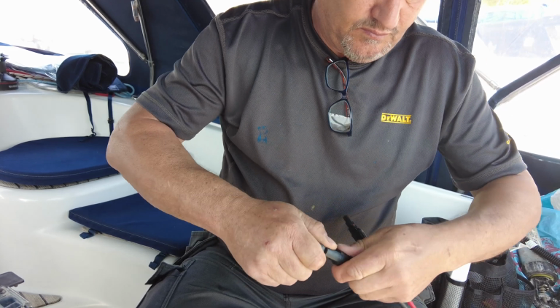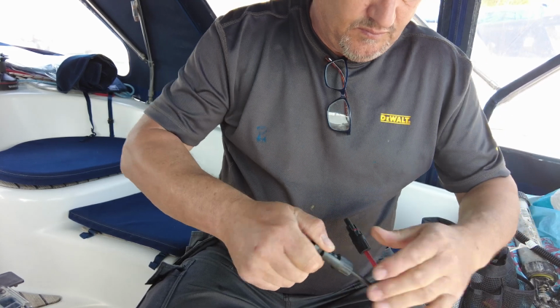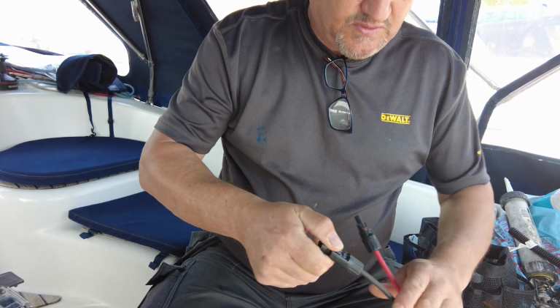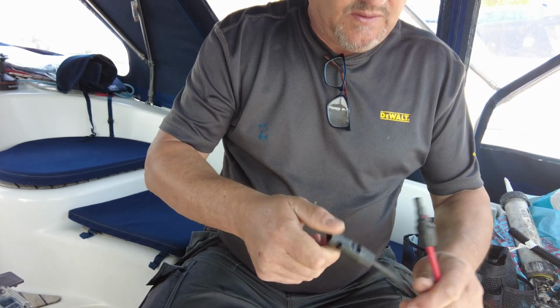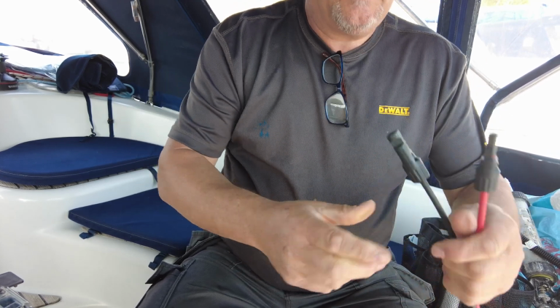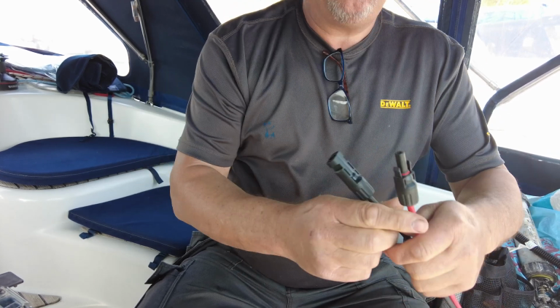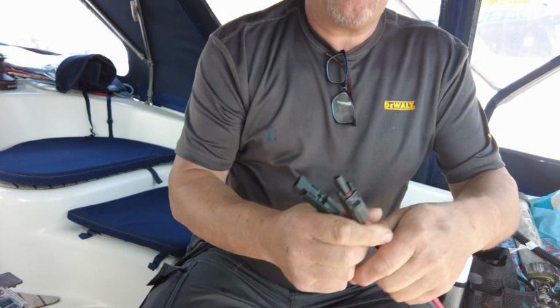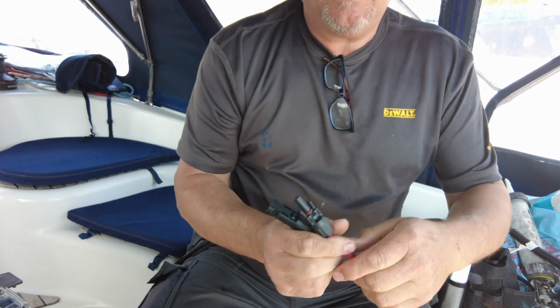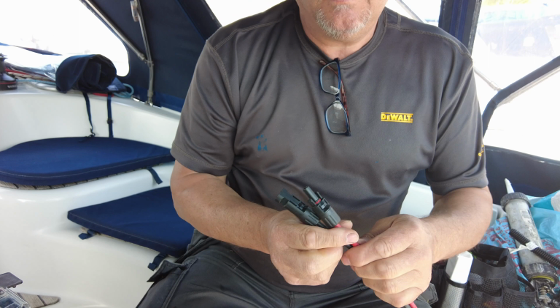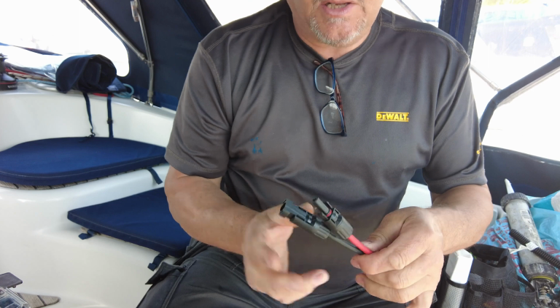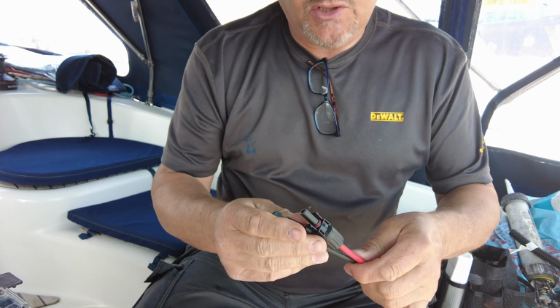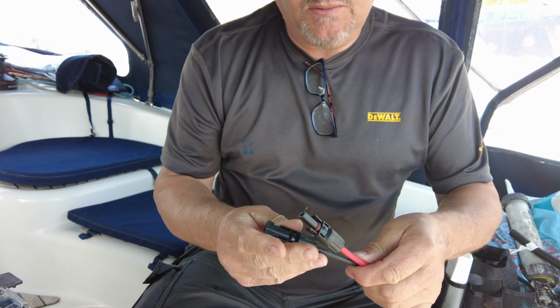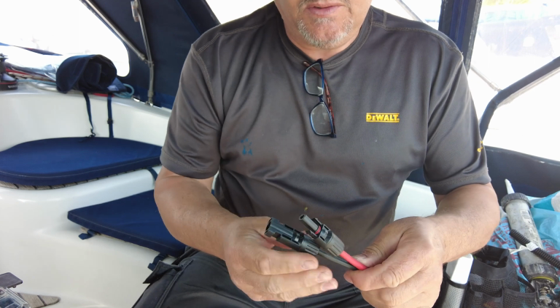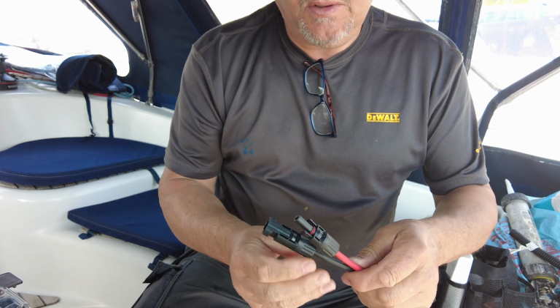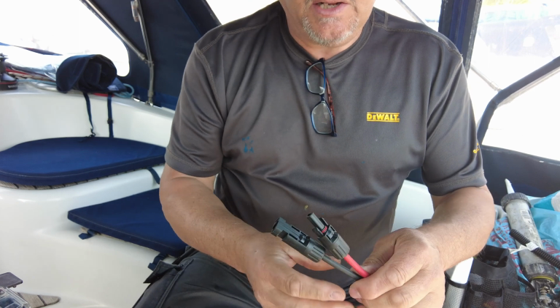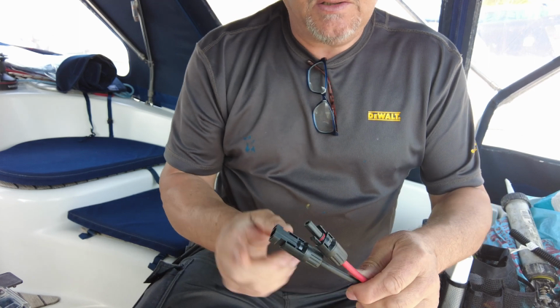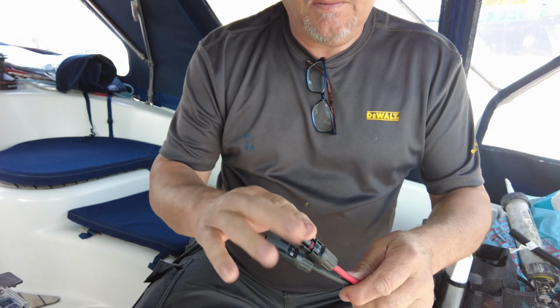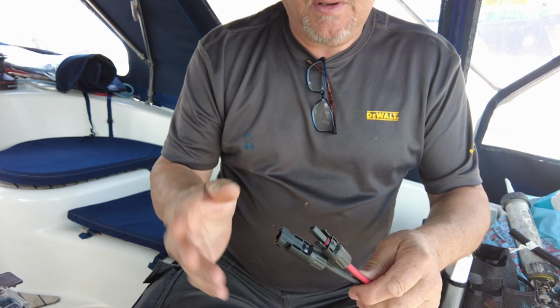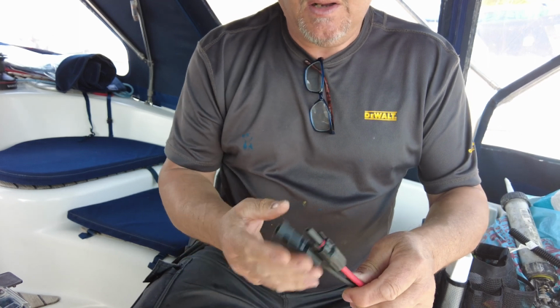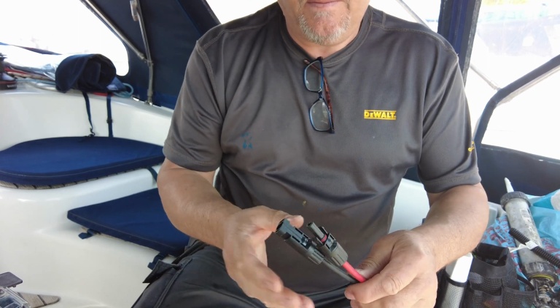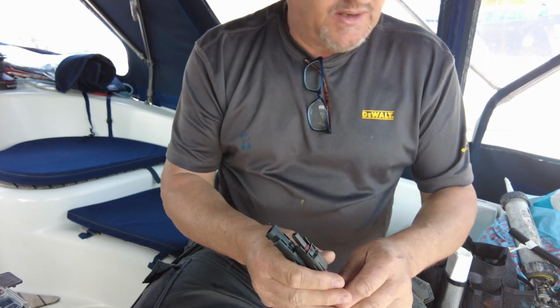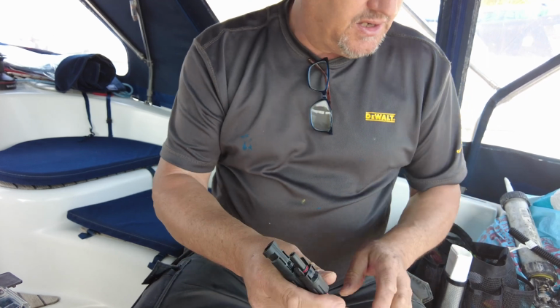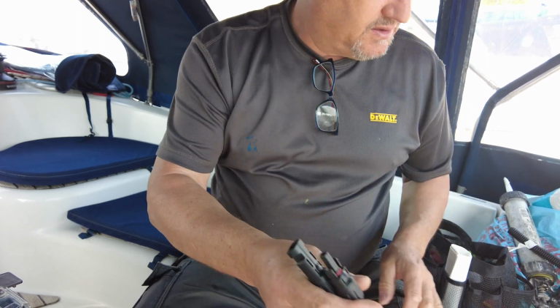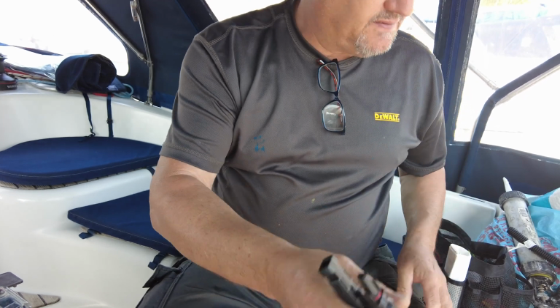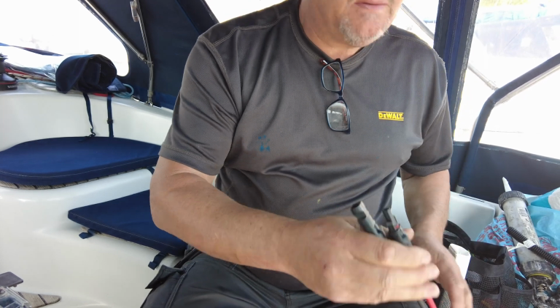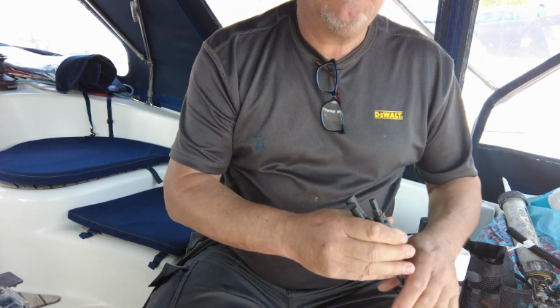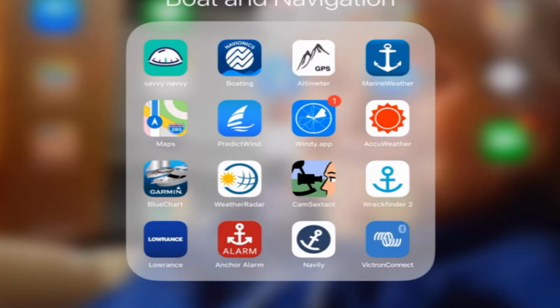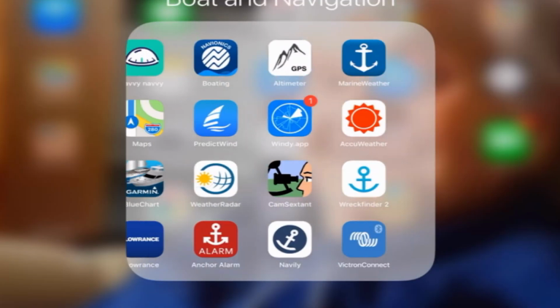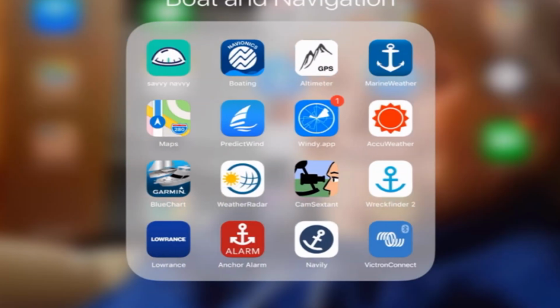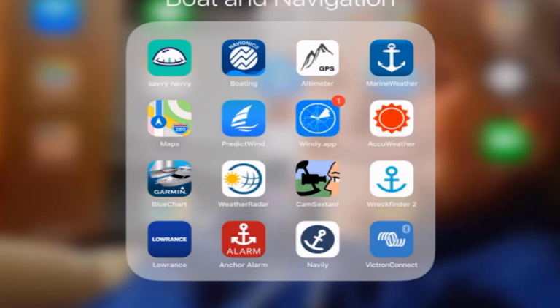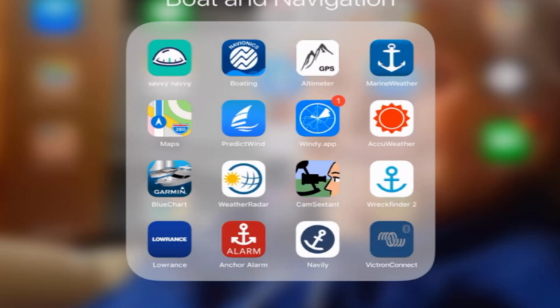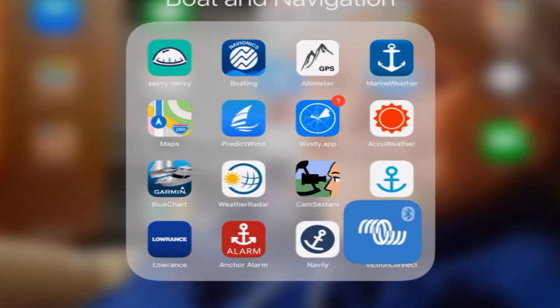So the last thing to do is connect these two cables to the solar panels and switch on the Victron app.